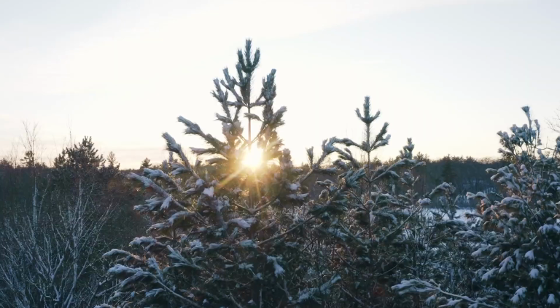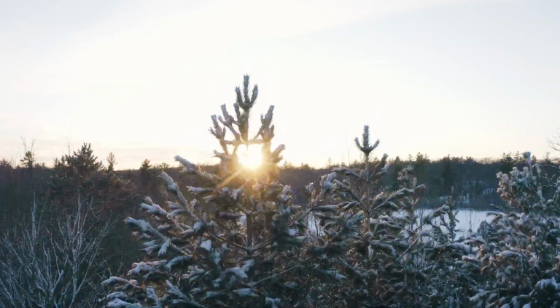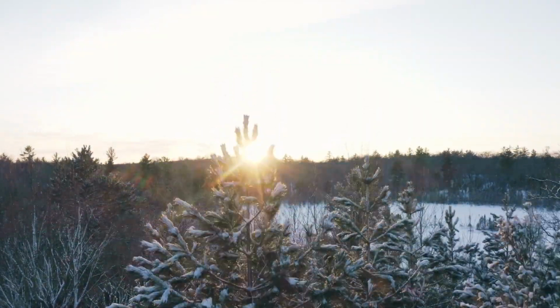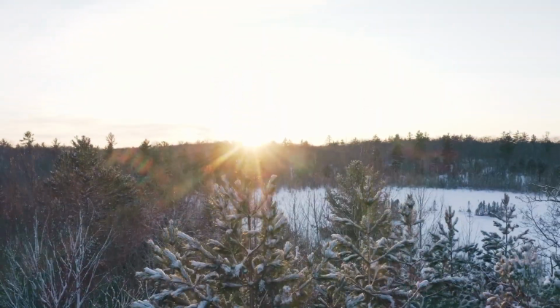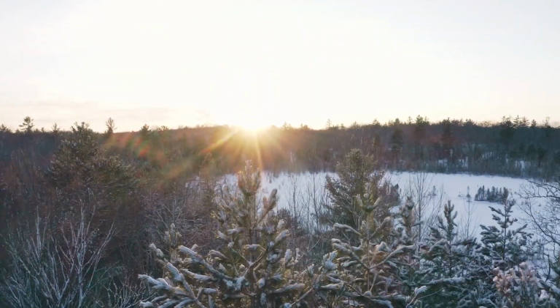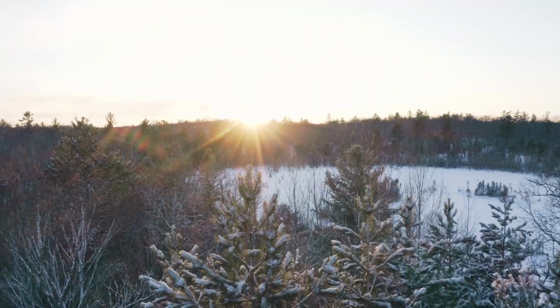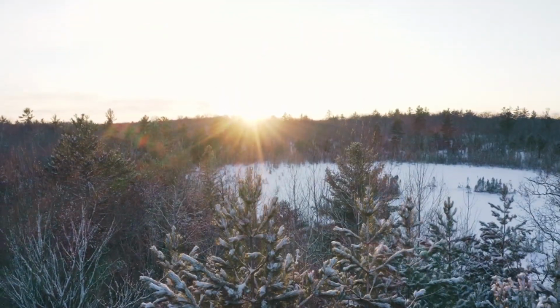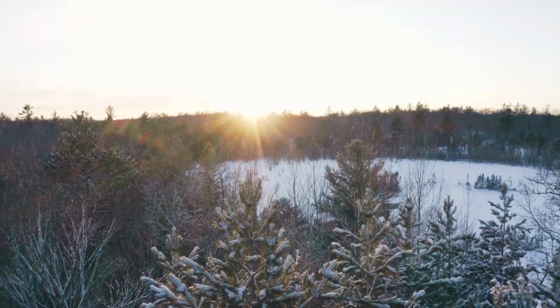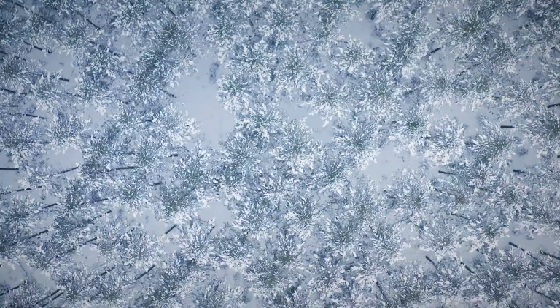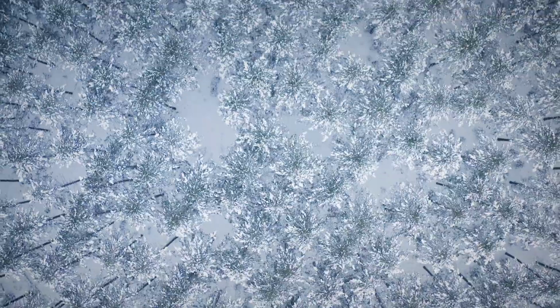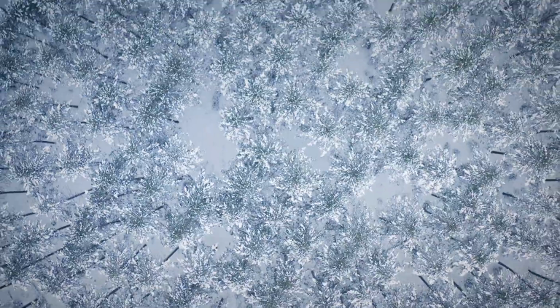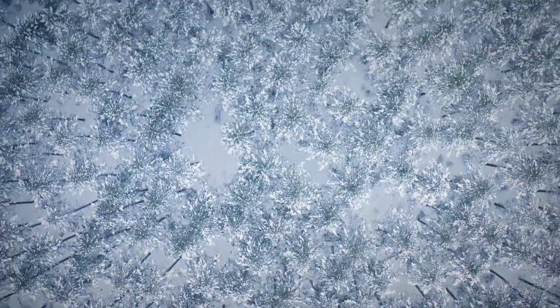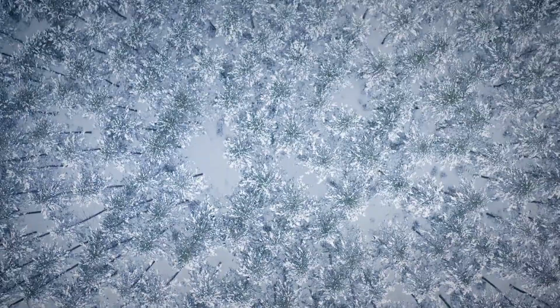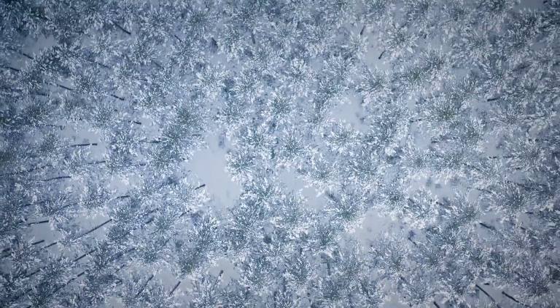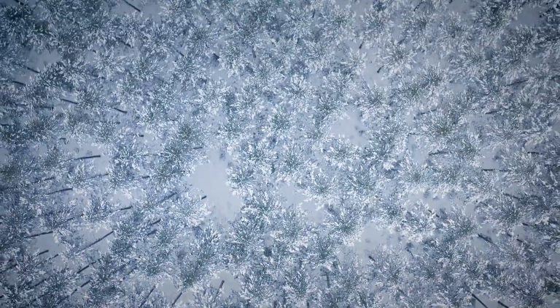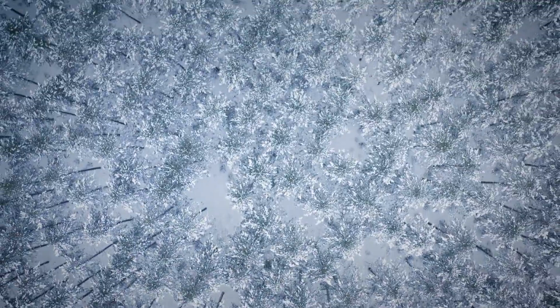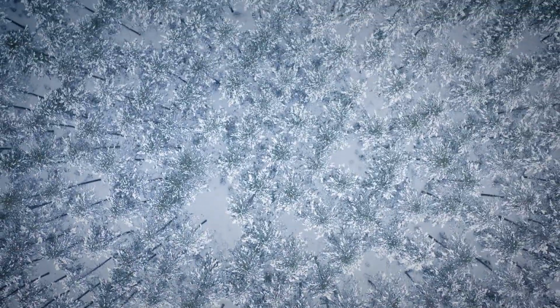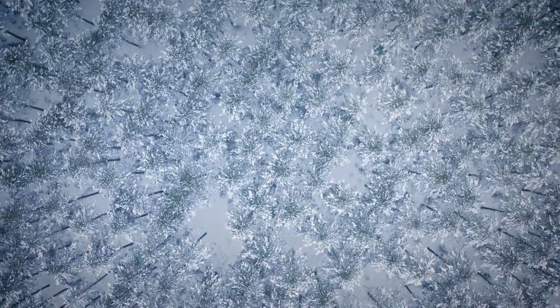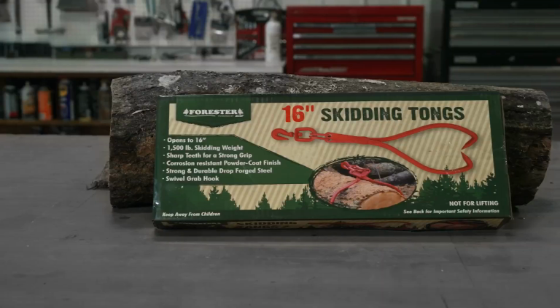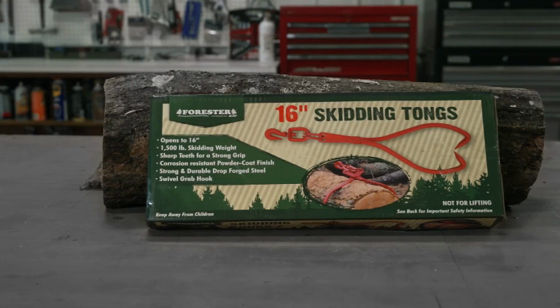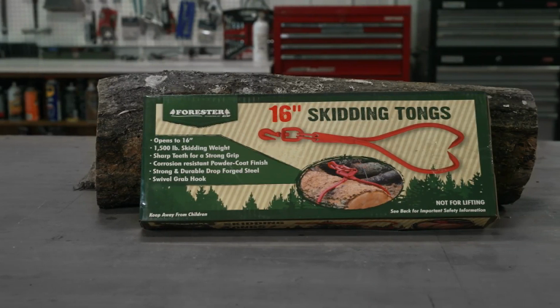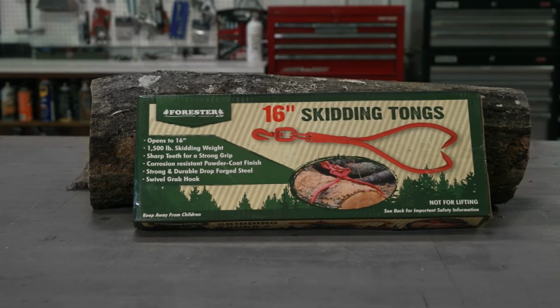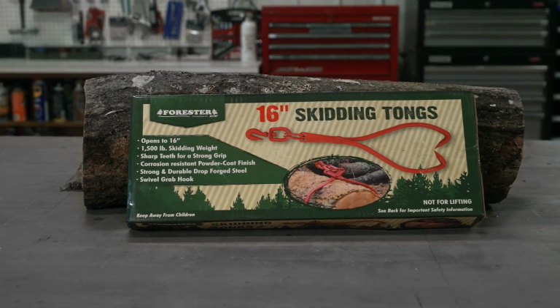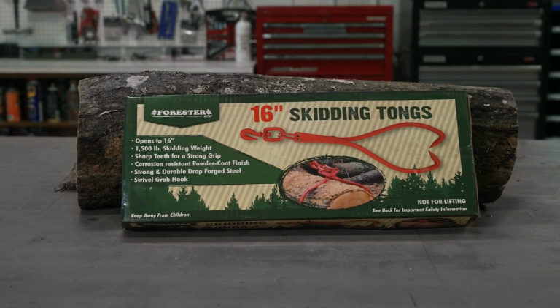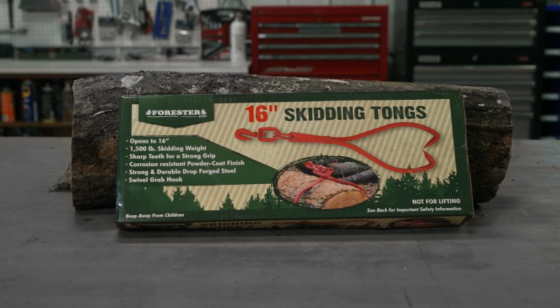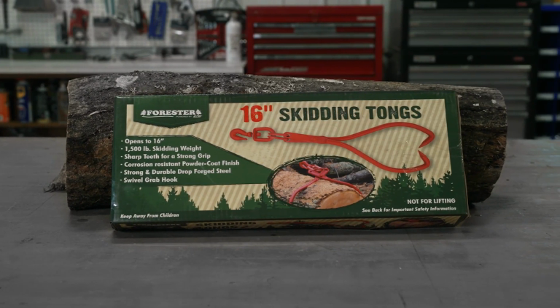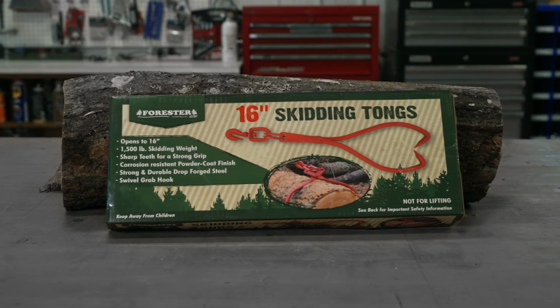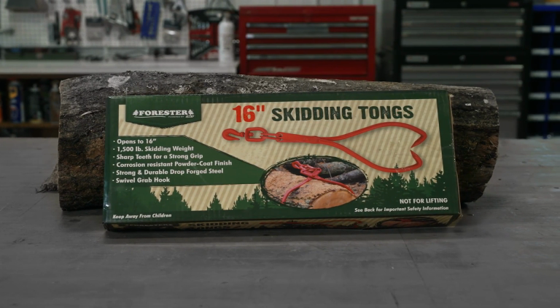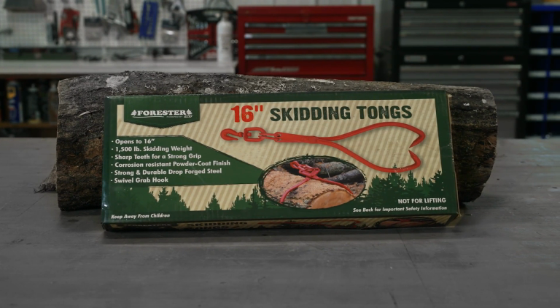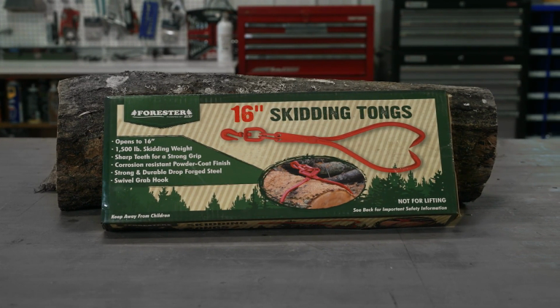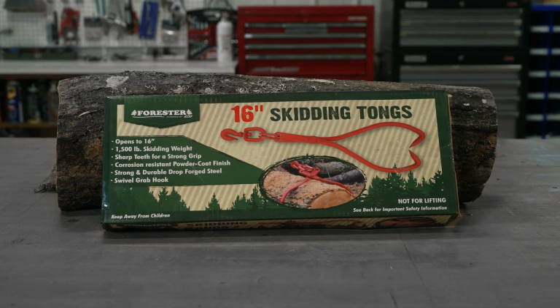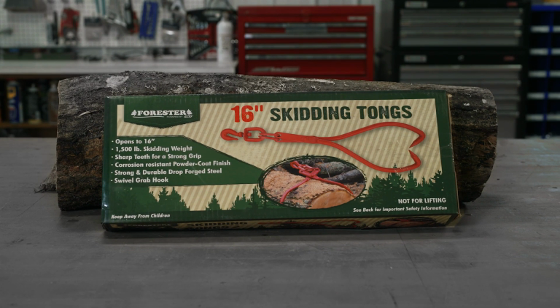We at Forrester know what makes work in the woods easier. The Forrester skidding tongs are offered in two sizes.